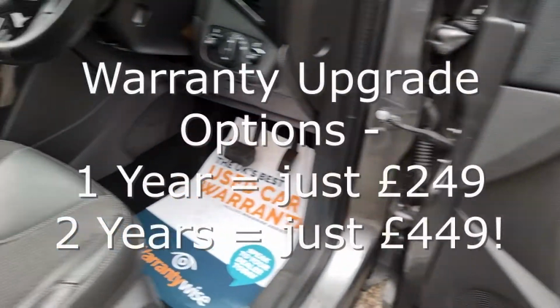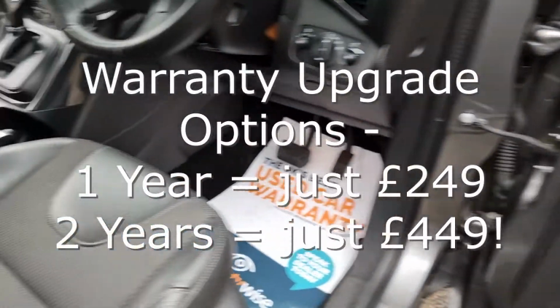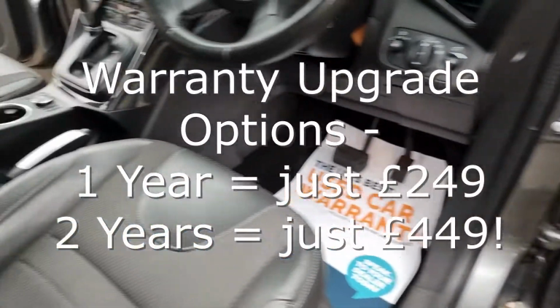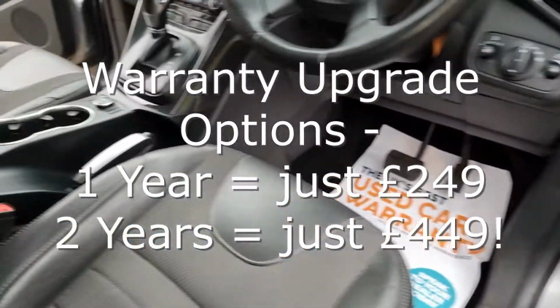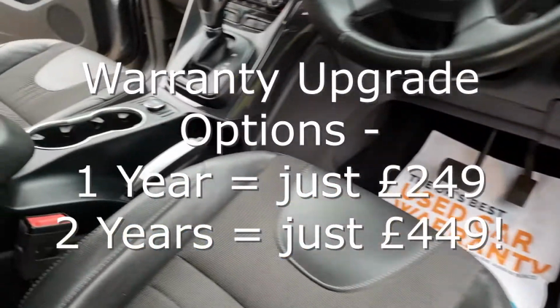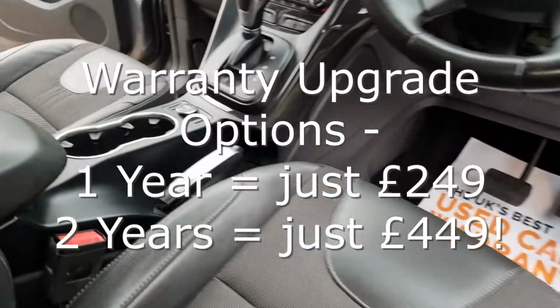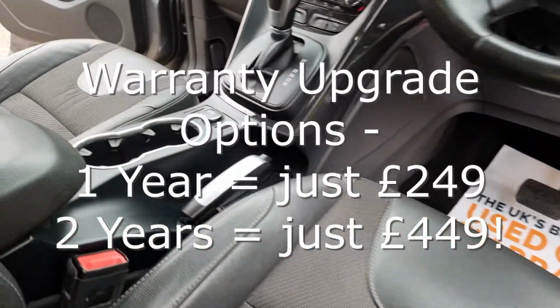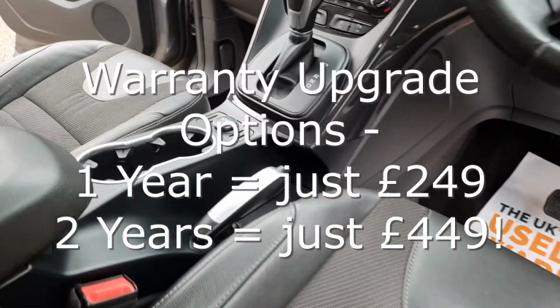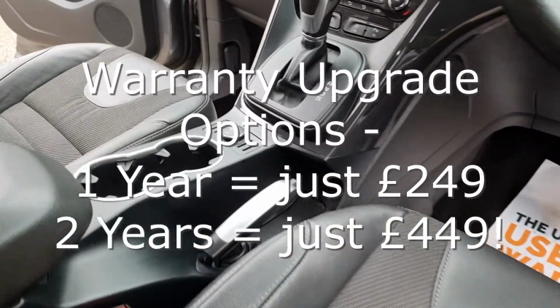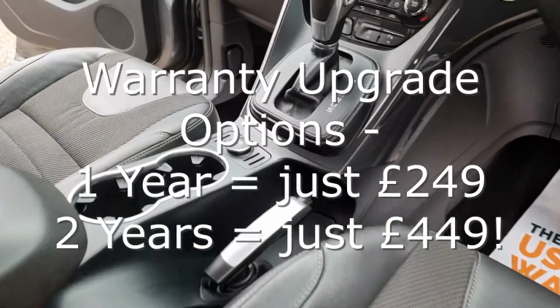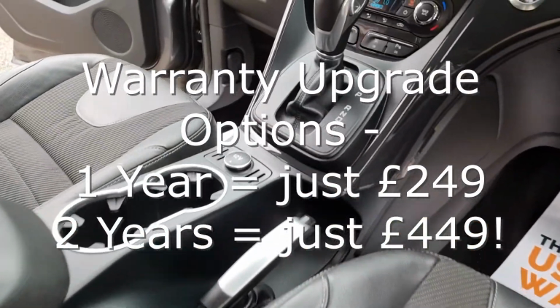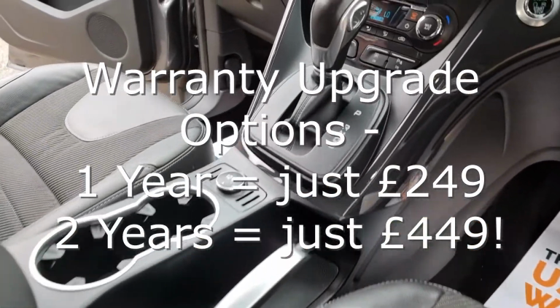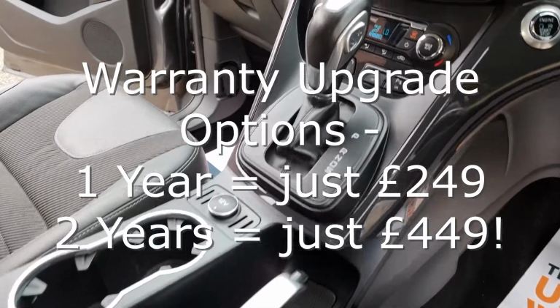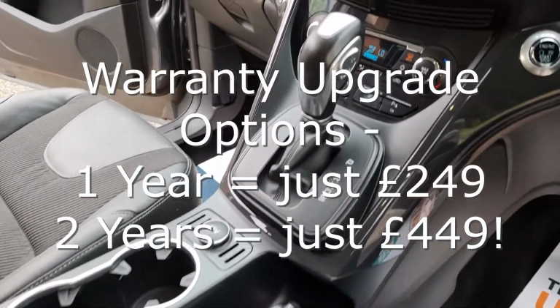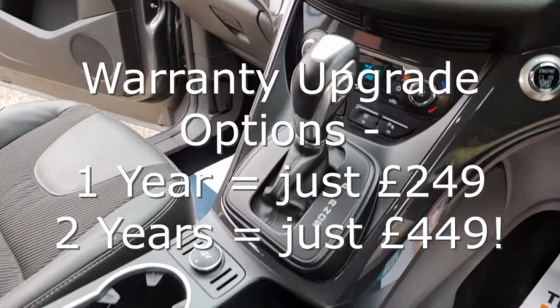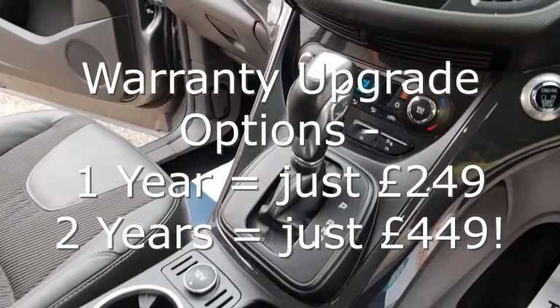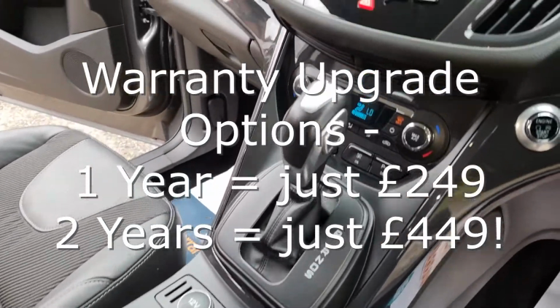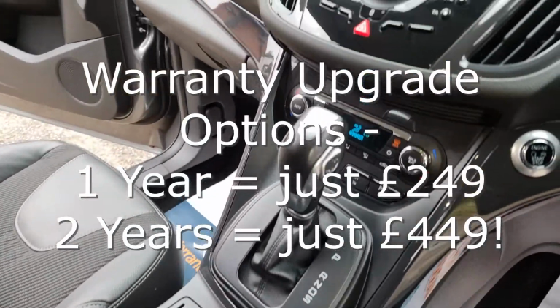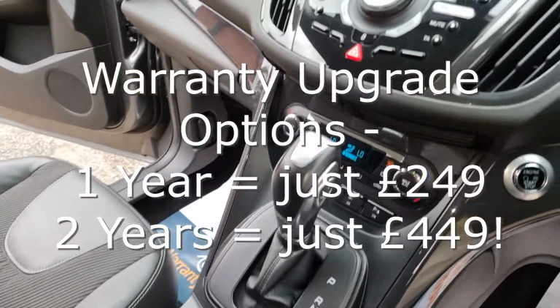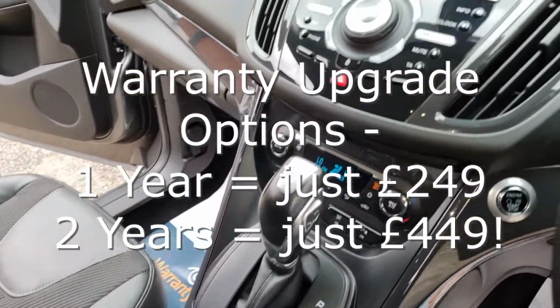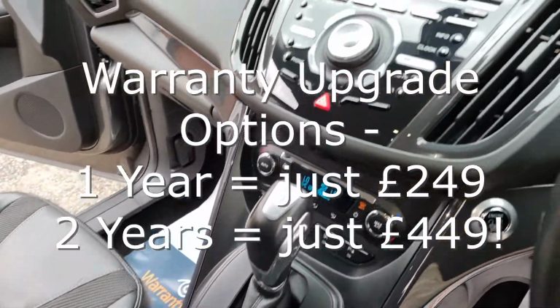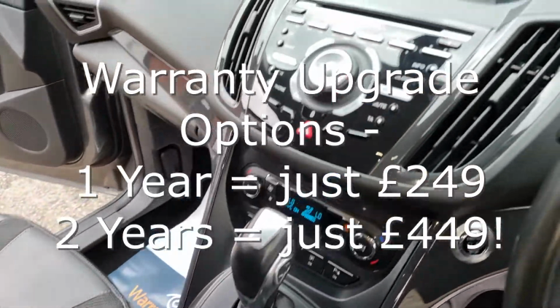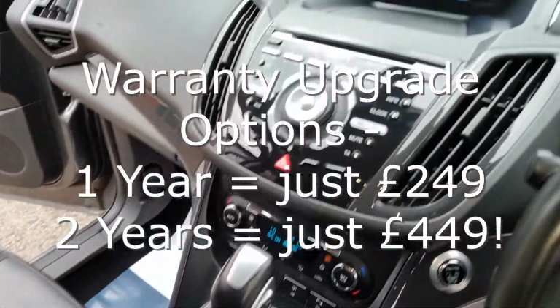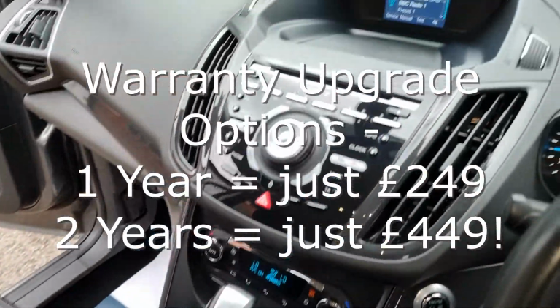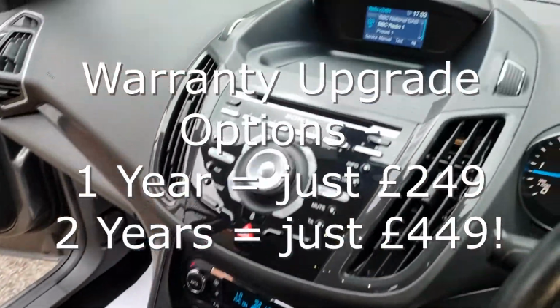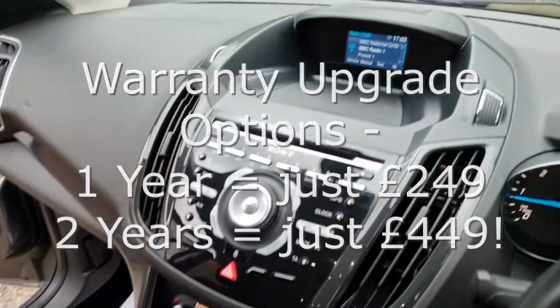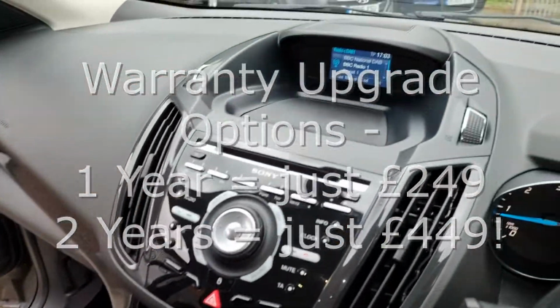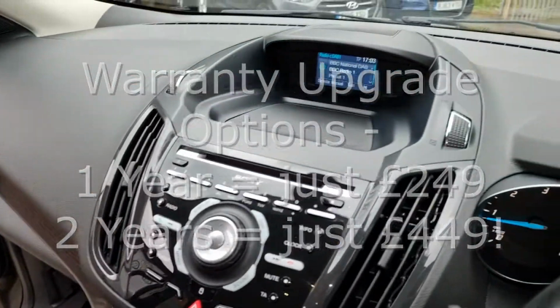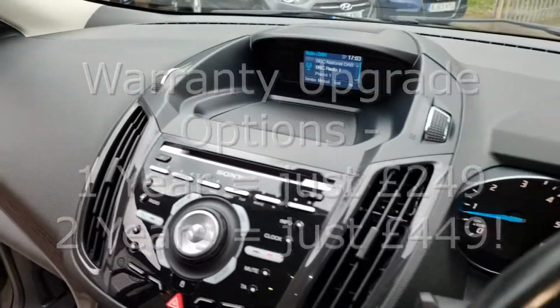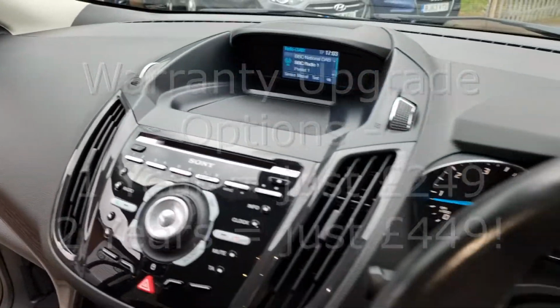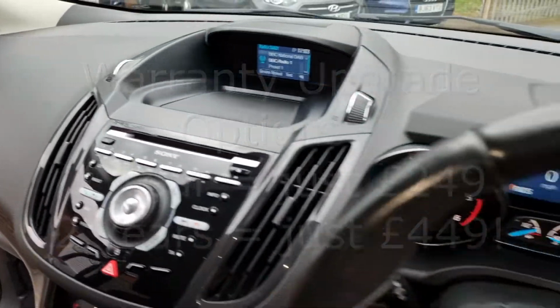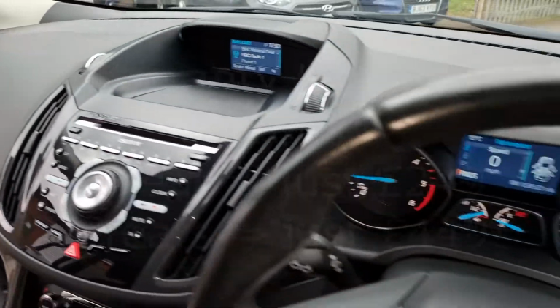Unlike many other car sellers, we put the highest level of cover on your car that is possible, giving you great peace of mind.